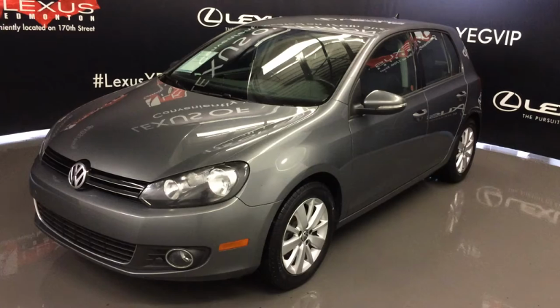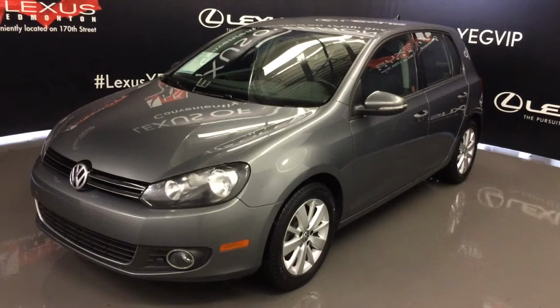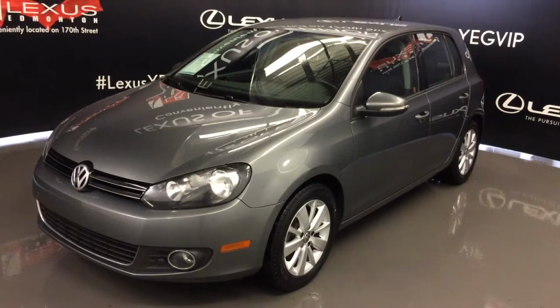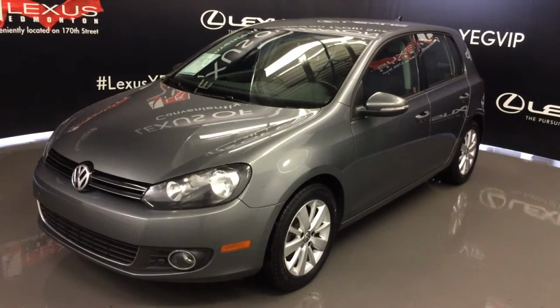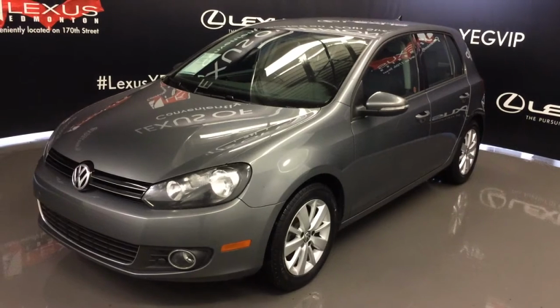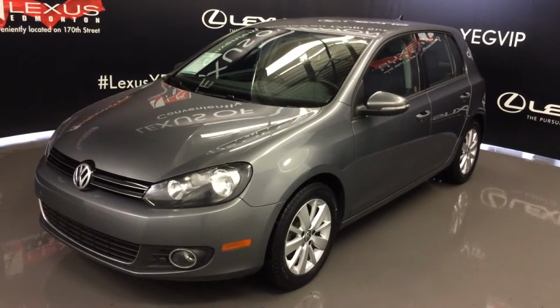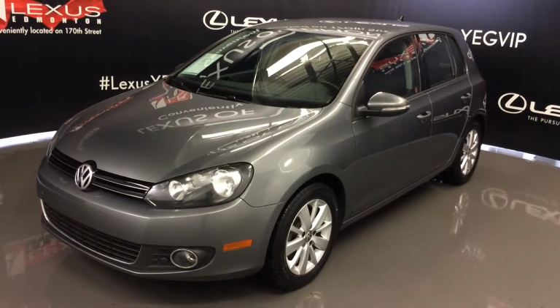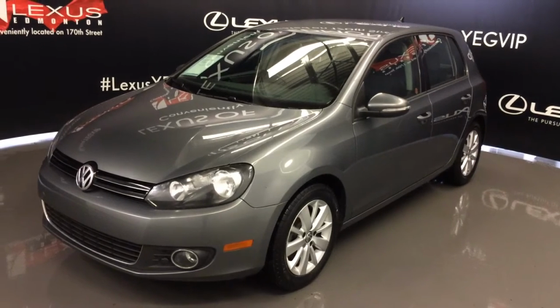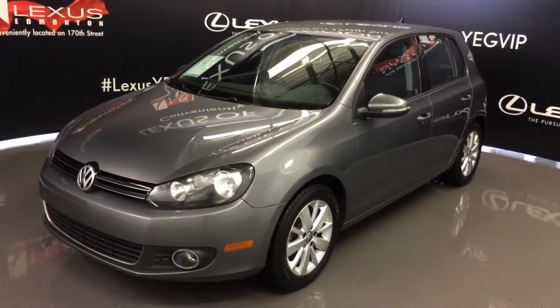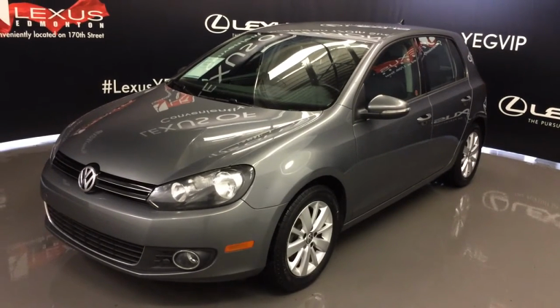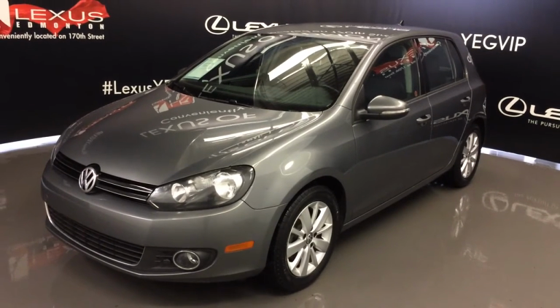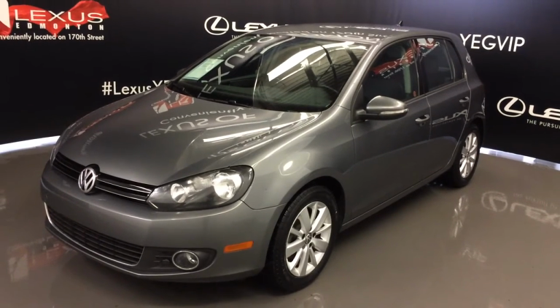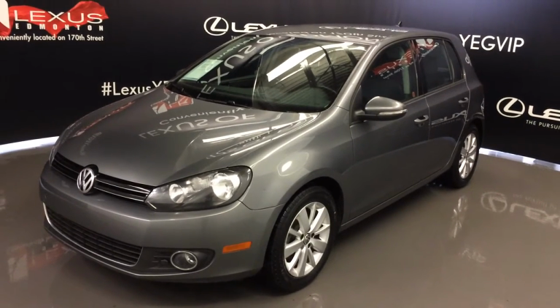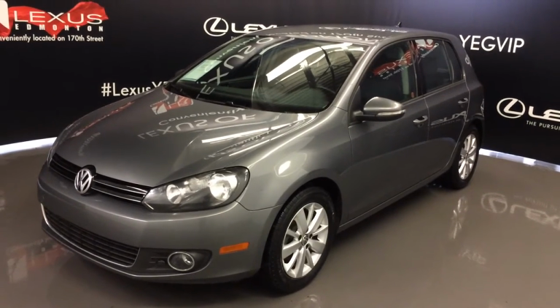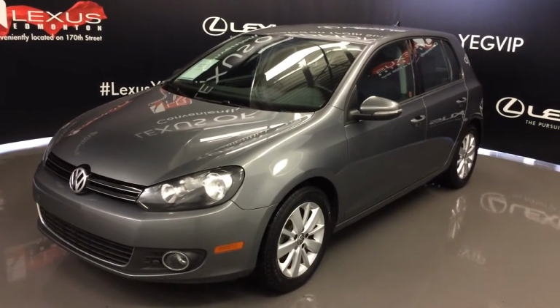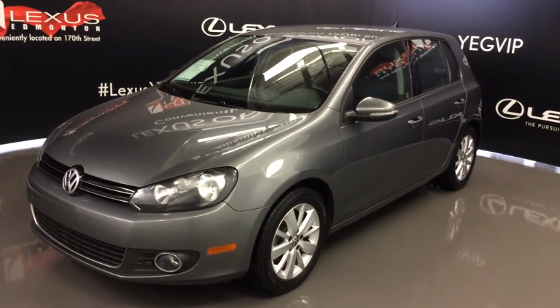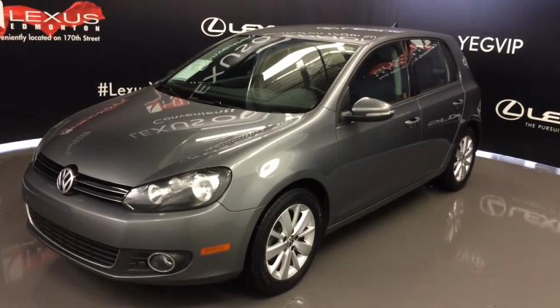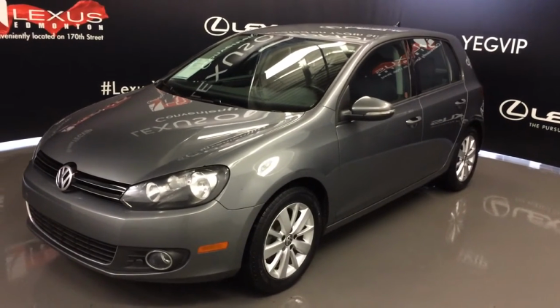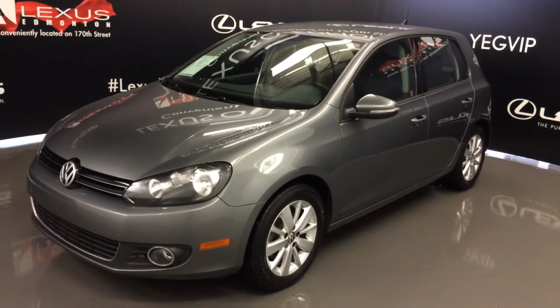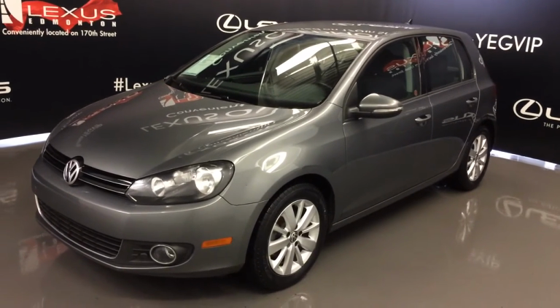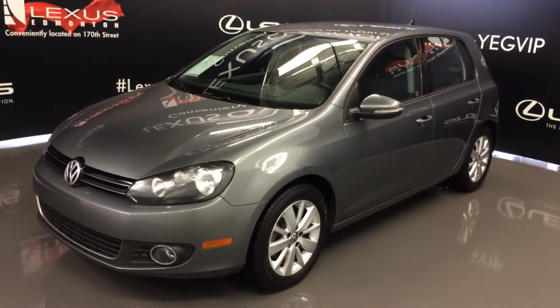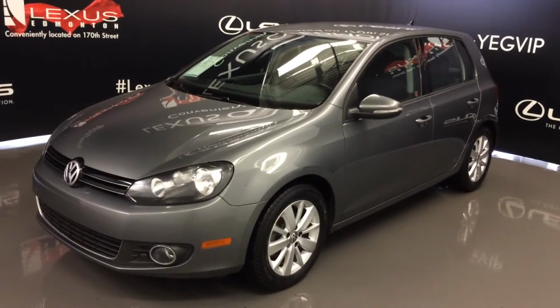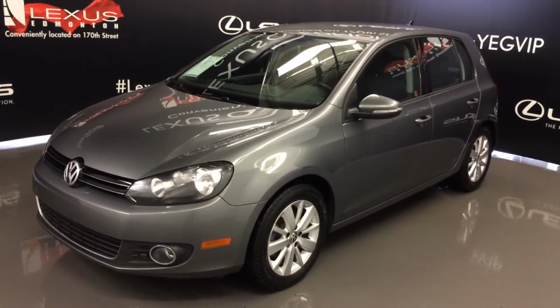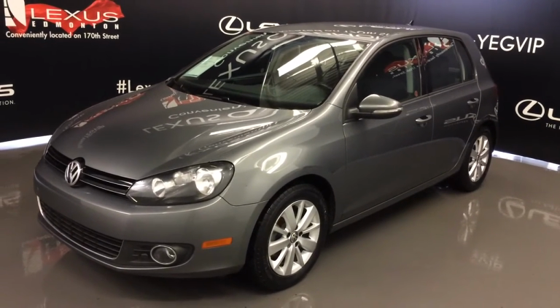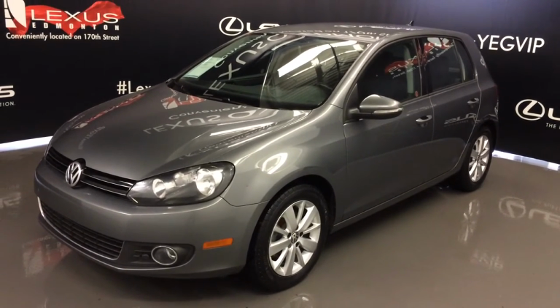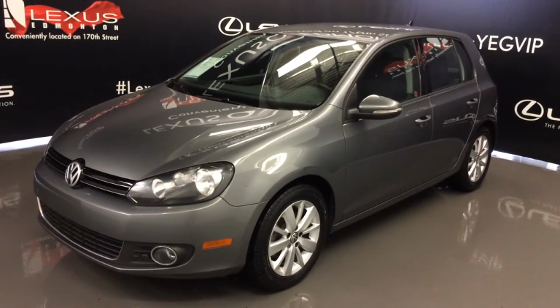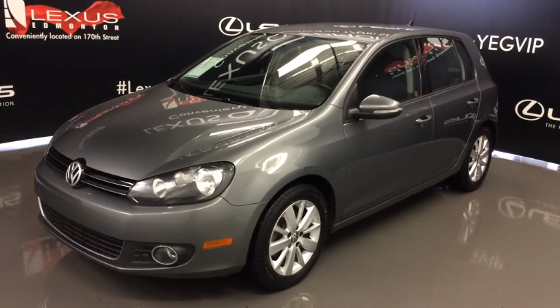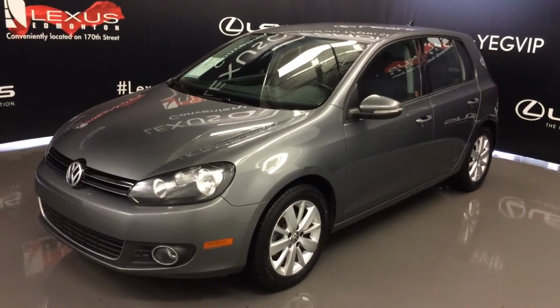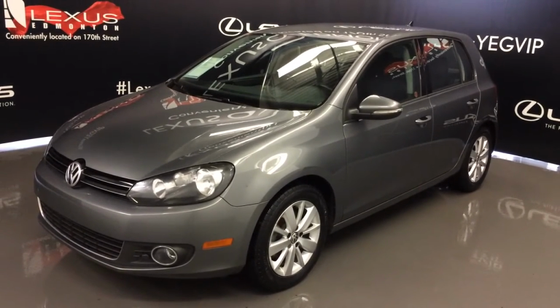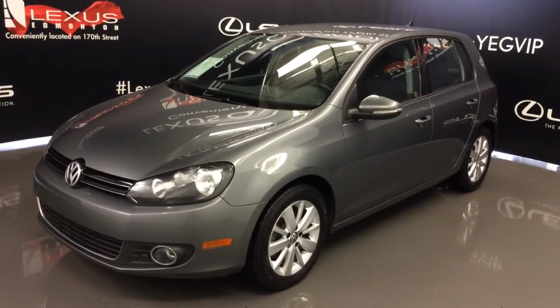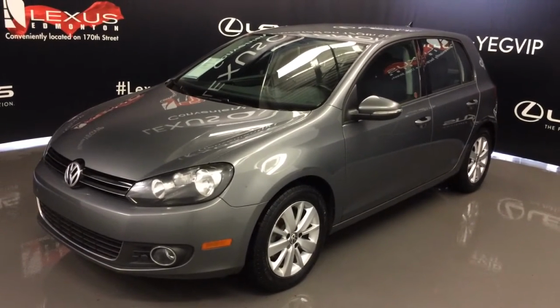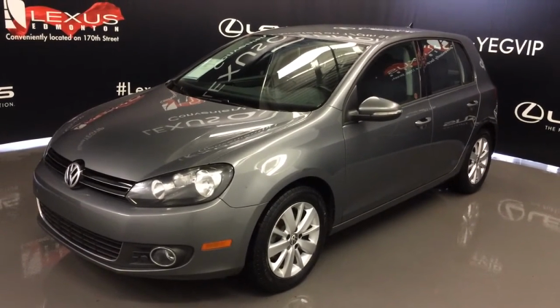Welcome to Lexus of Edmonton. We are located off 111th Avenue, 170th Street in Edmonton, Alberta.